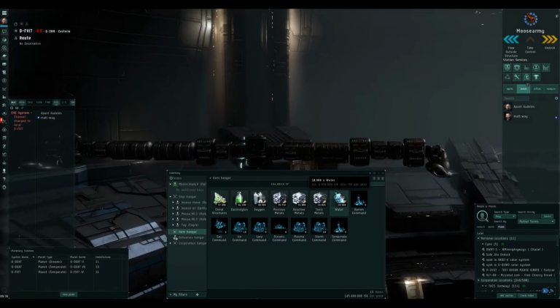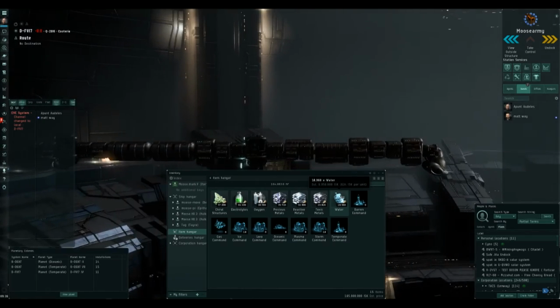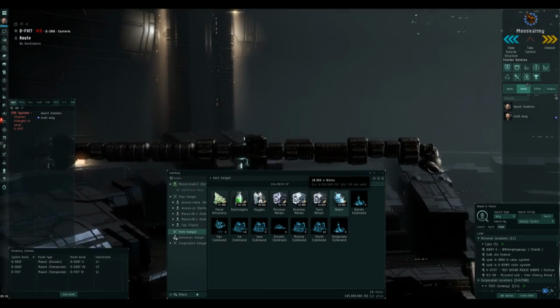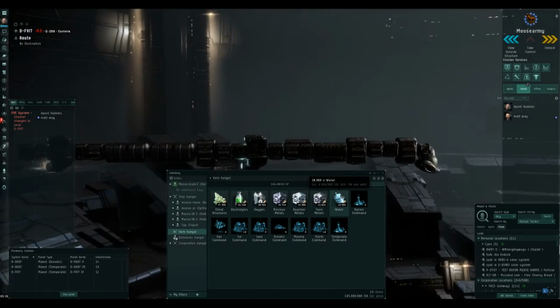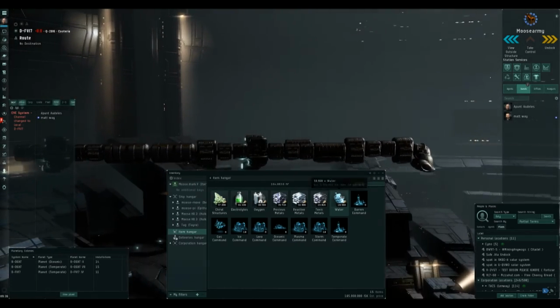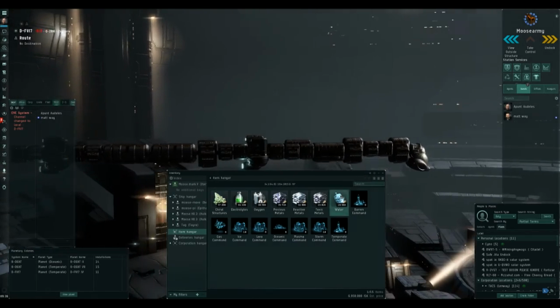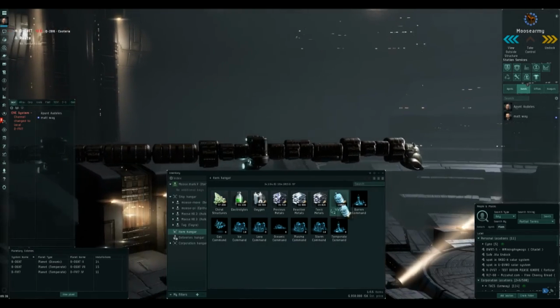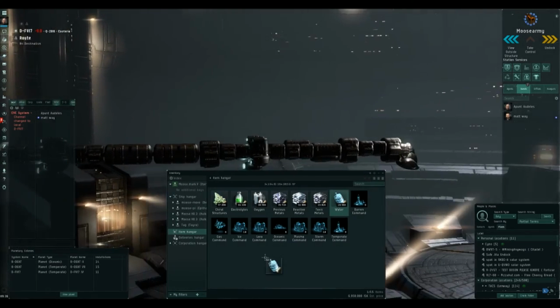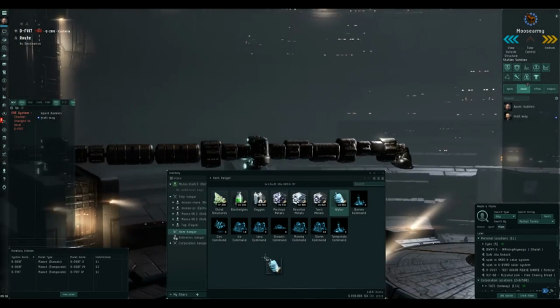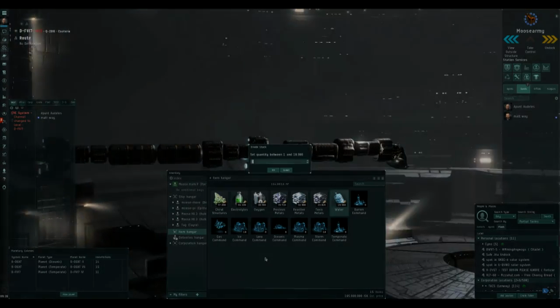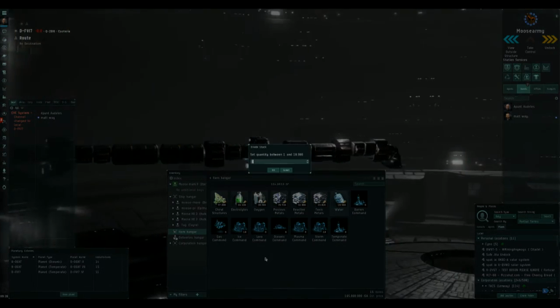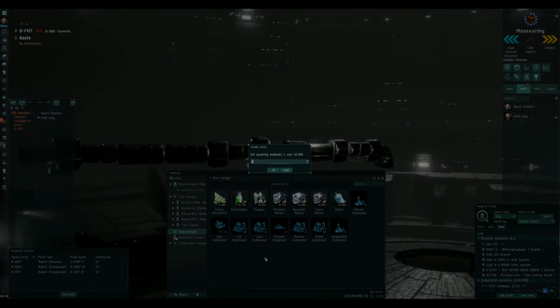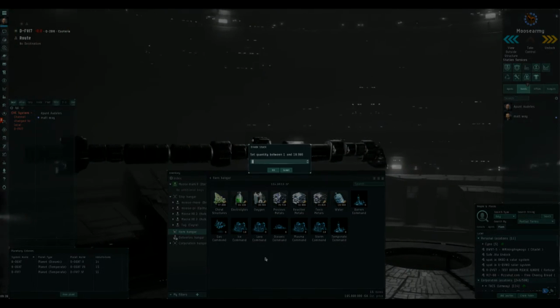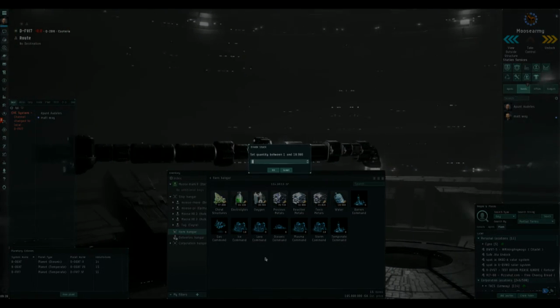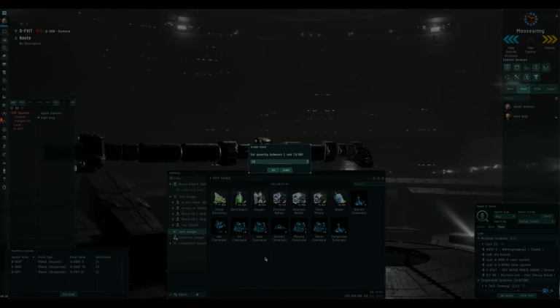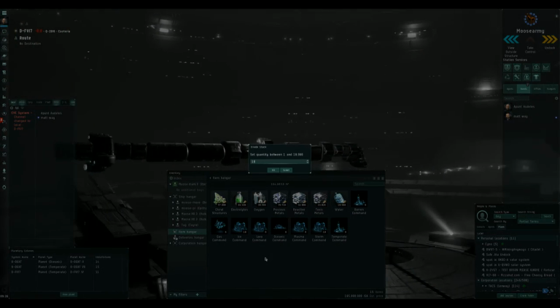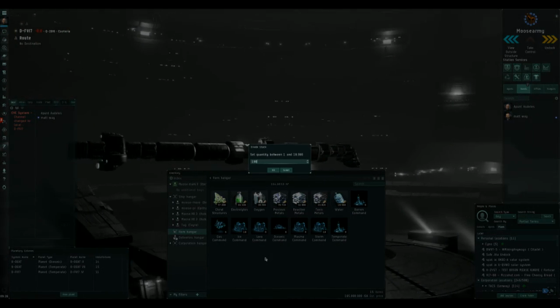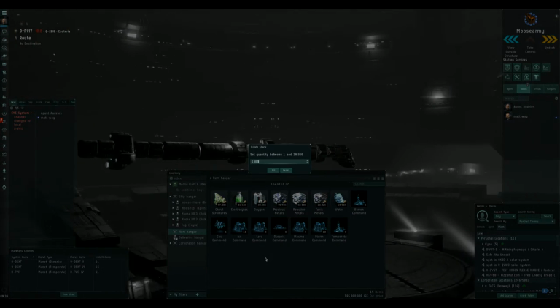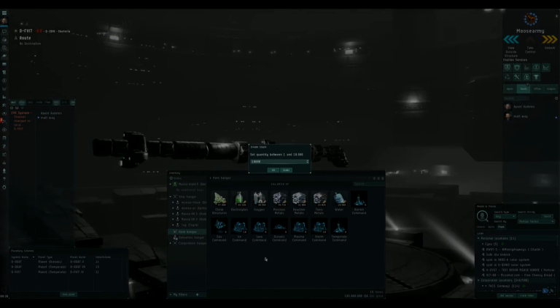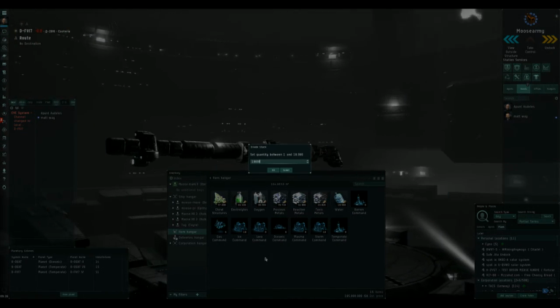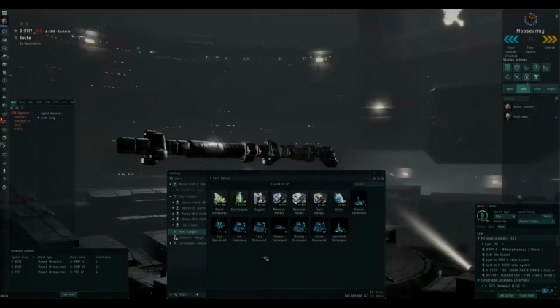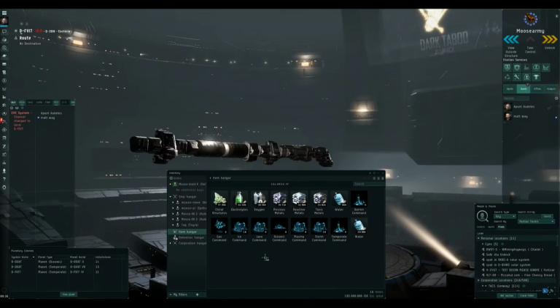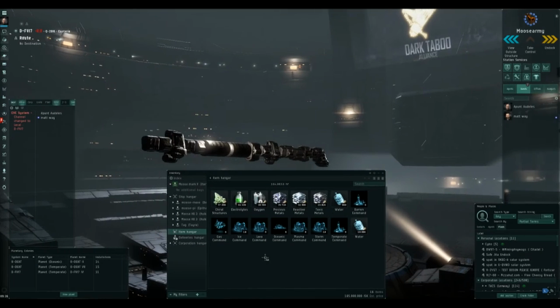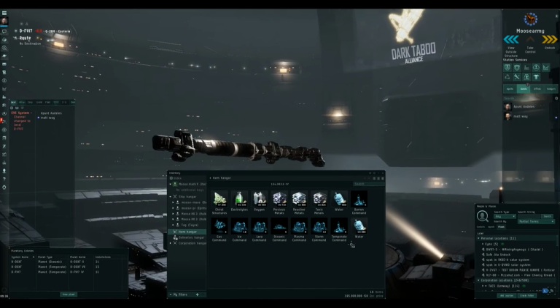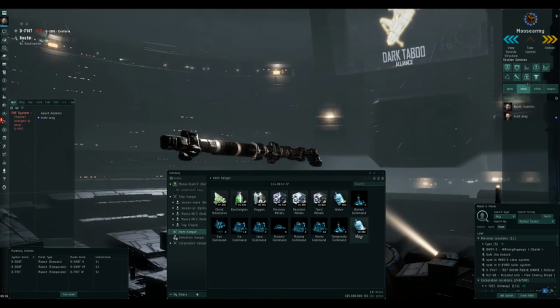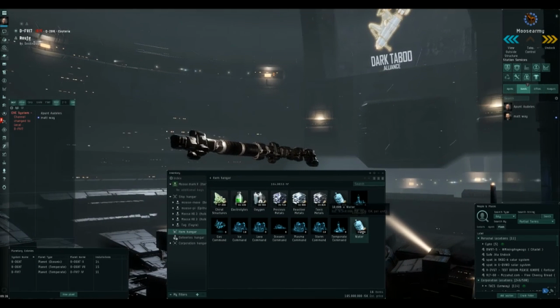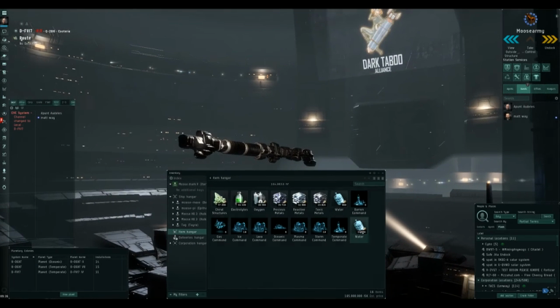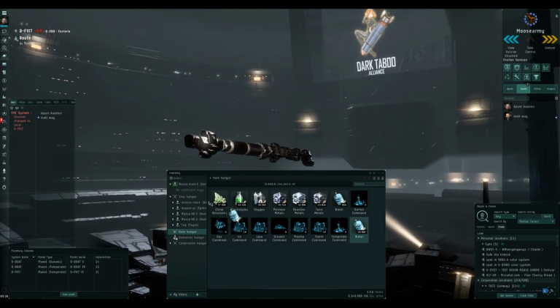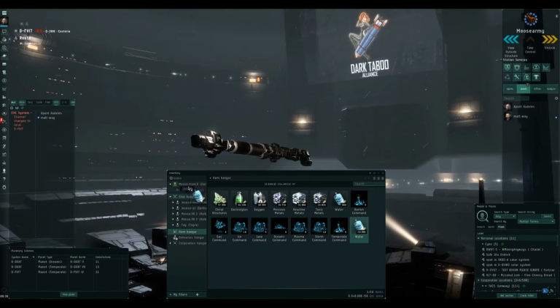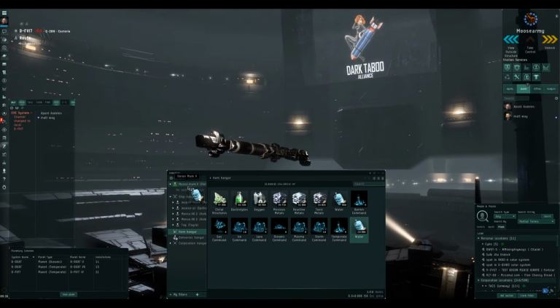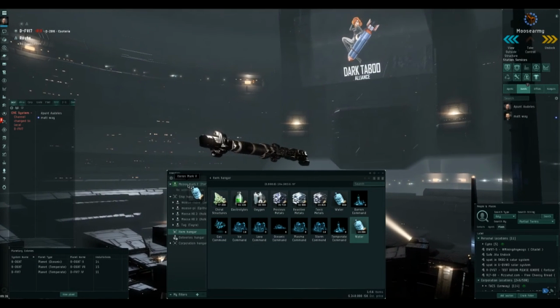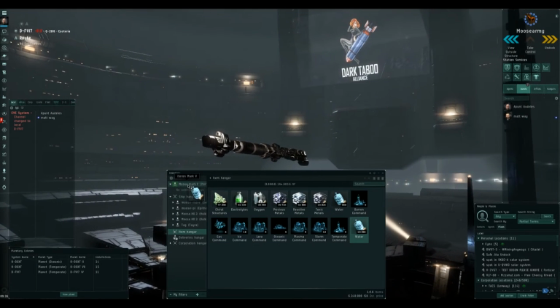In order to set these up — to actually tell it where the inputs are — we need to have our water and electrolytes actually in these storage facilities so we can route them. As you can see, the inputs need 40 water and 40 electrolytes which it currently doesn't have, and there's no way for us to route it yet. So I need to go back to my station.